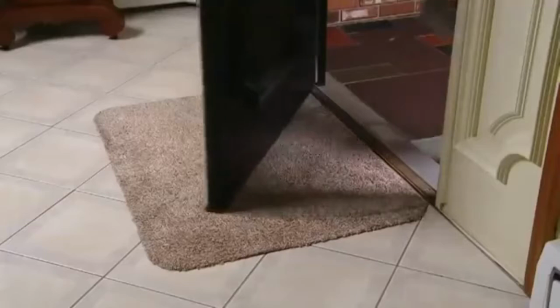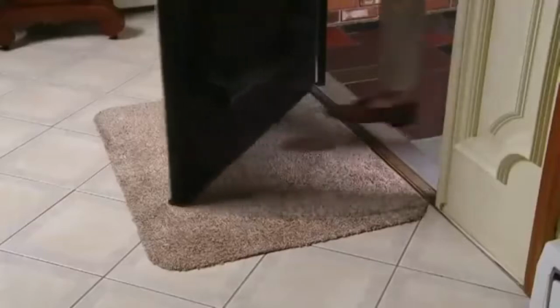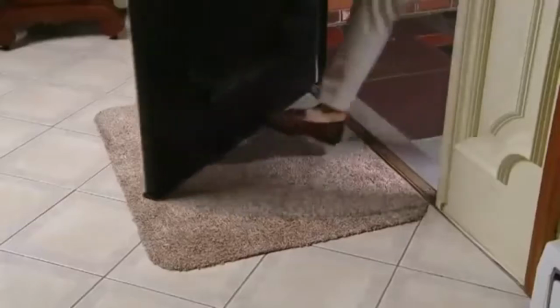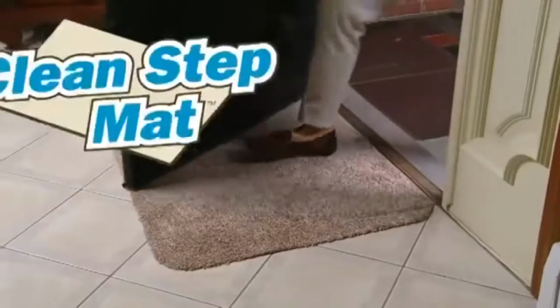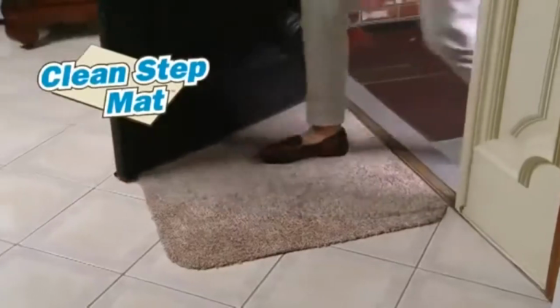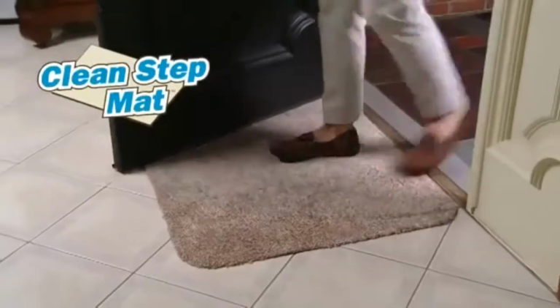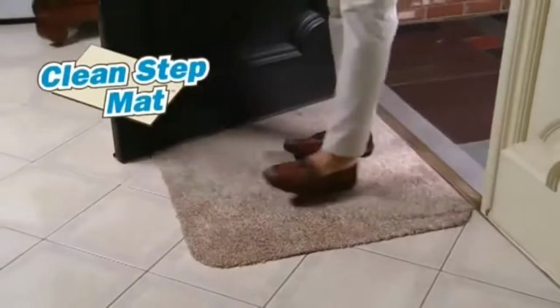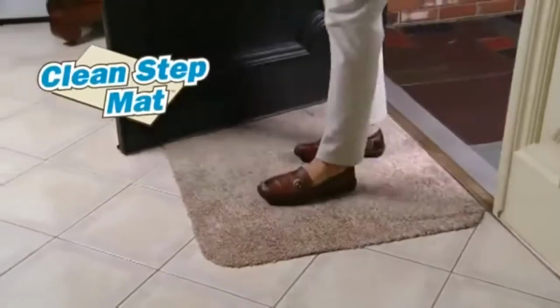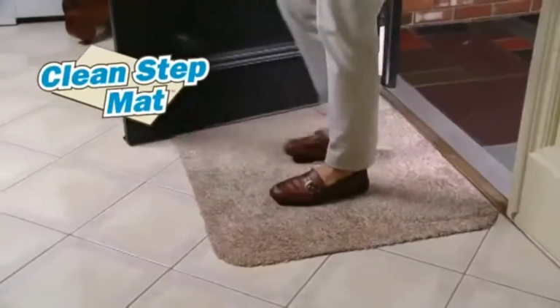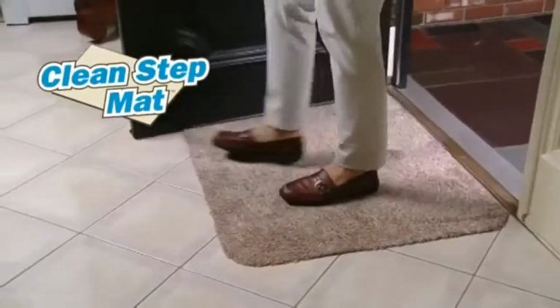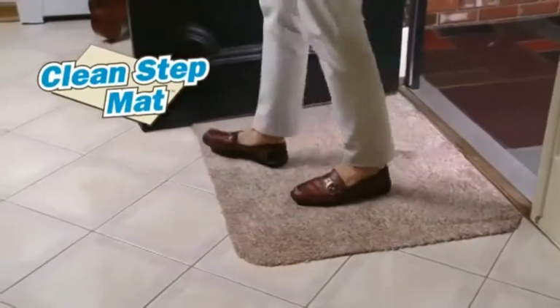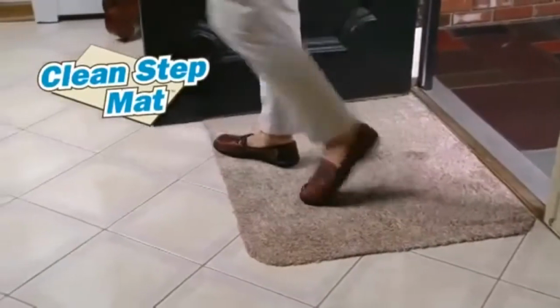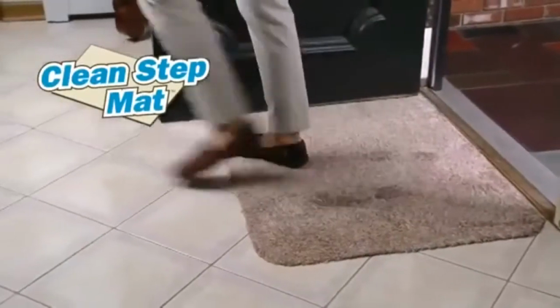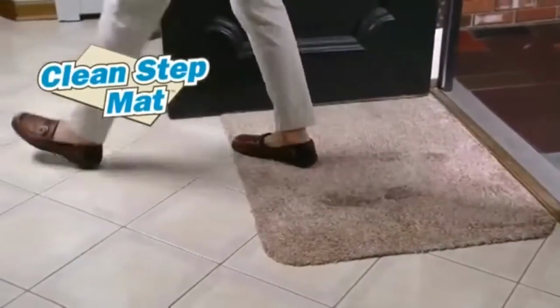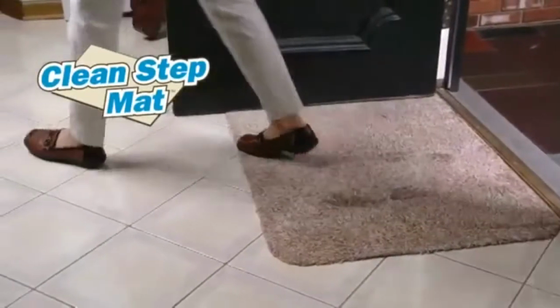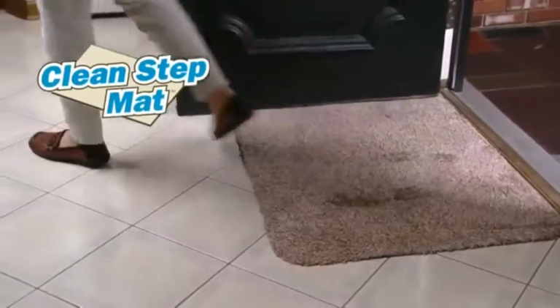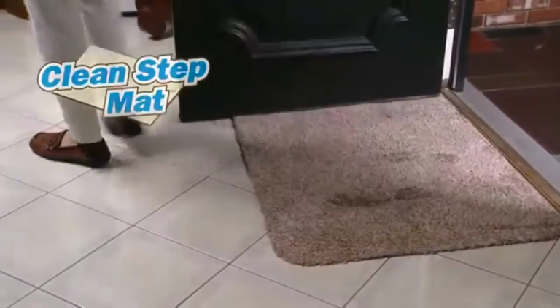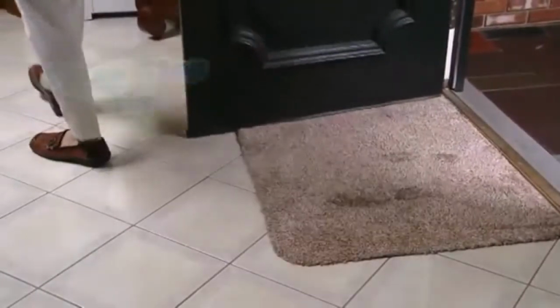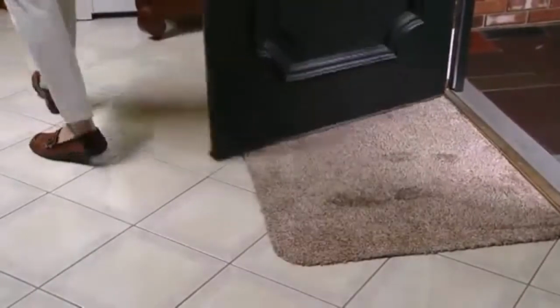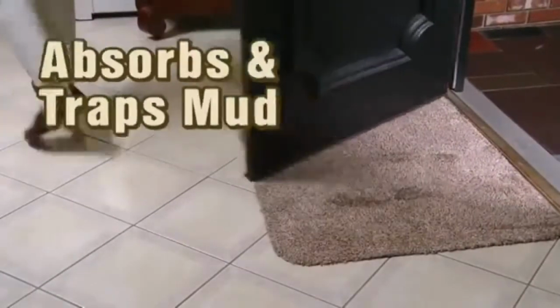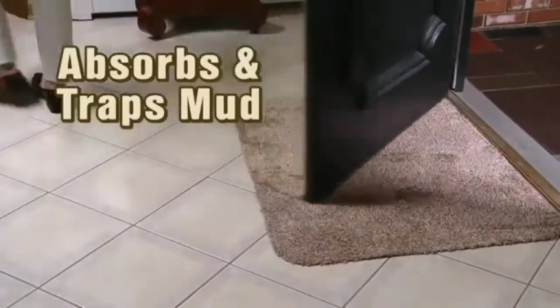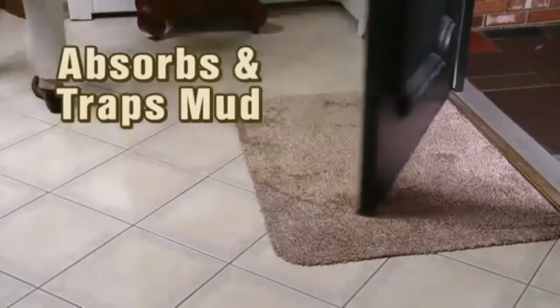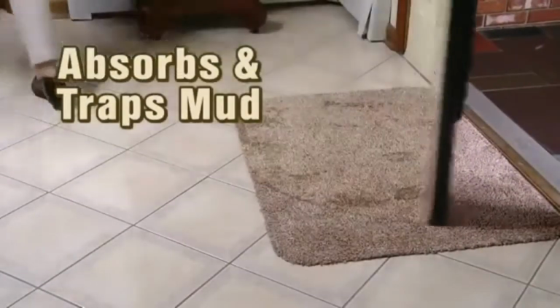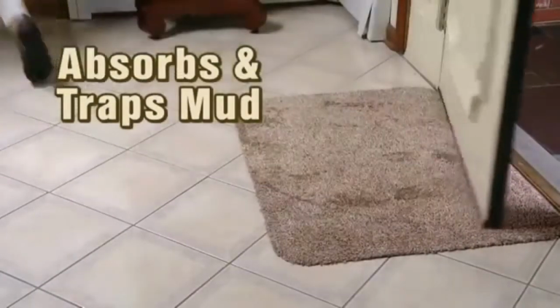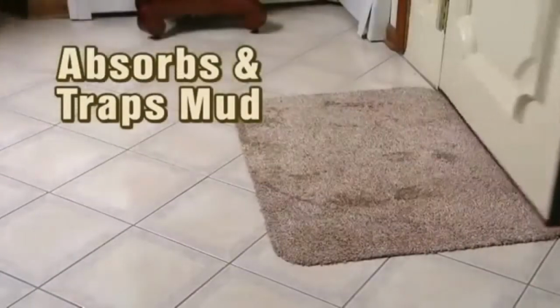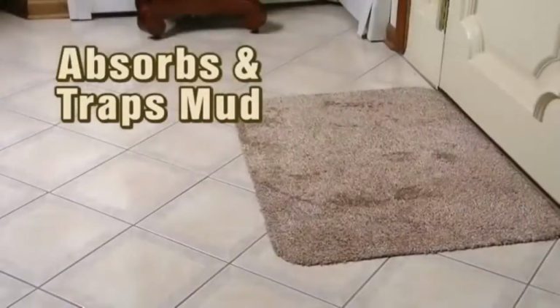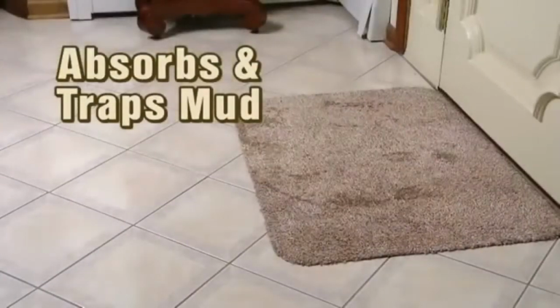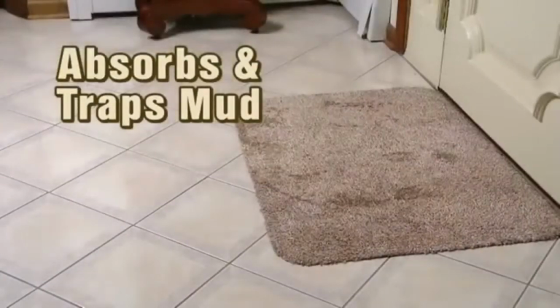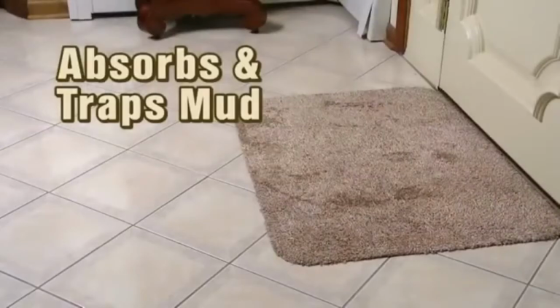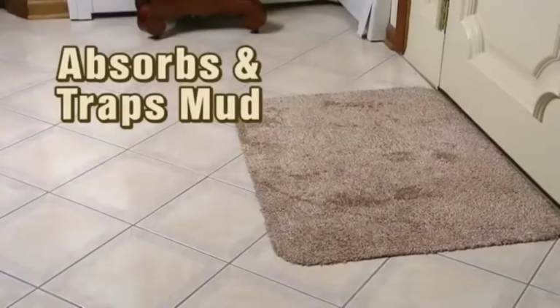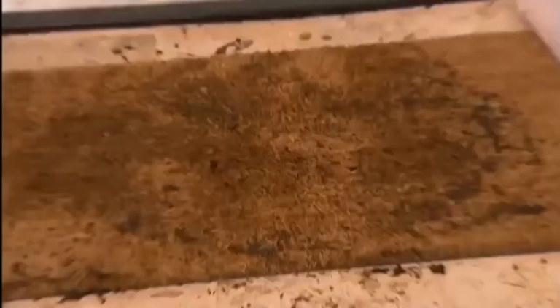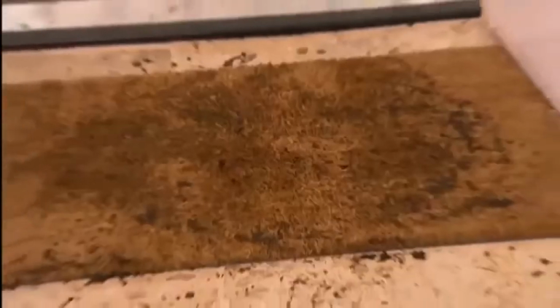Introducing the CleanStep mat, the amazing new miracle doormat that absorbs and traps the mud right off your feet.